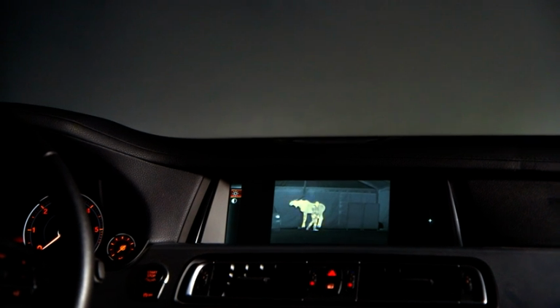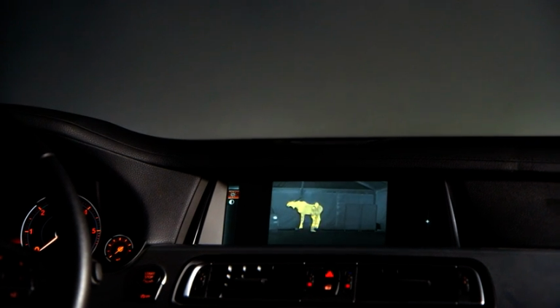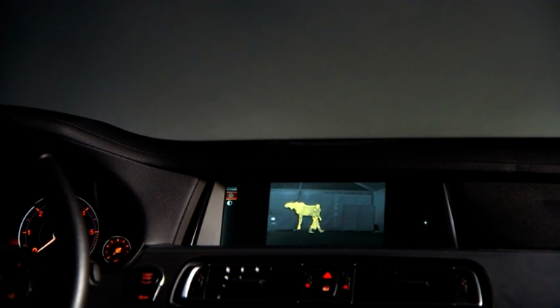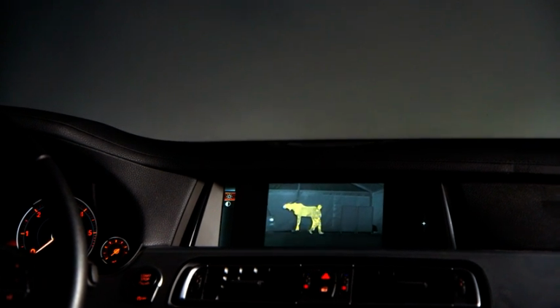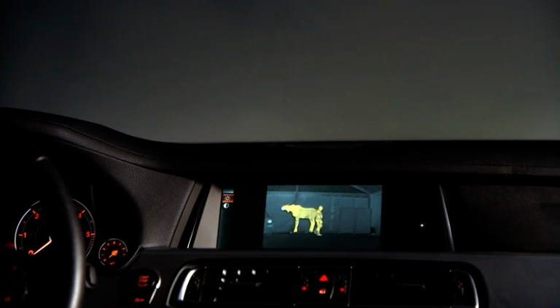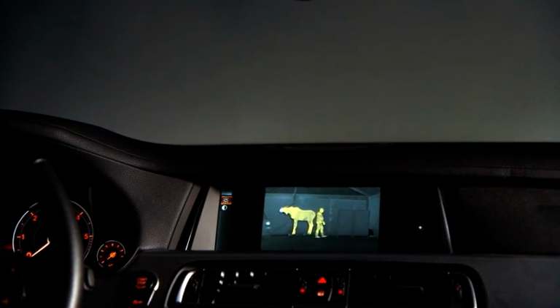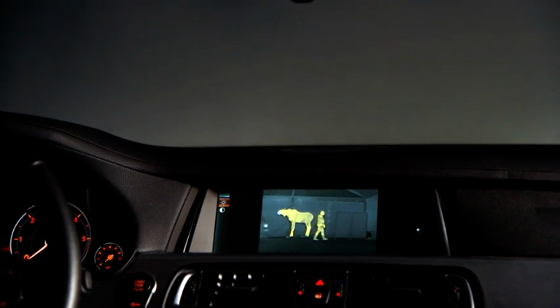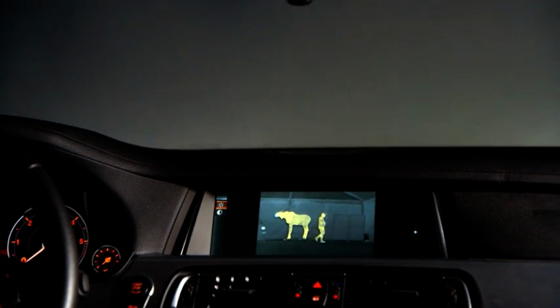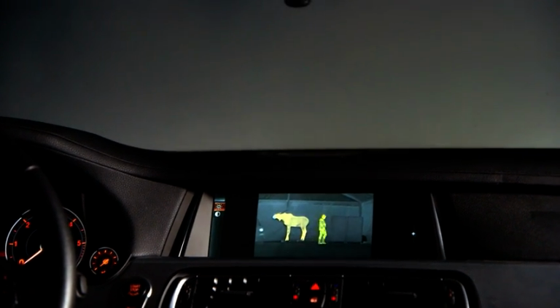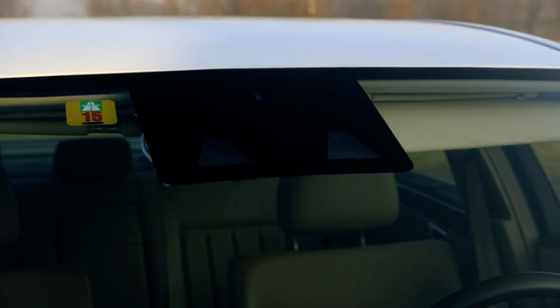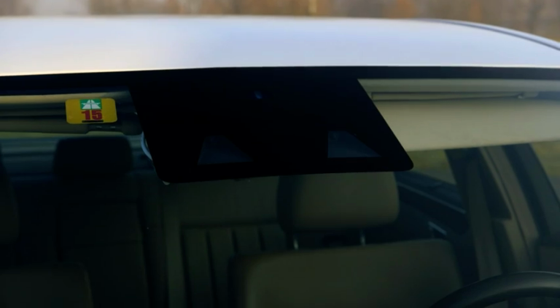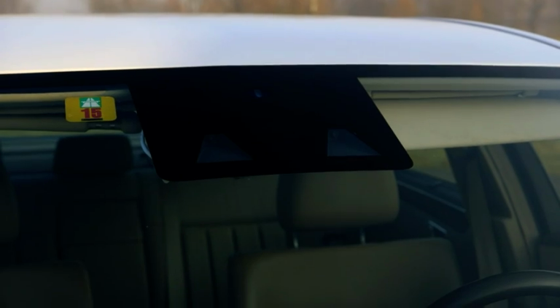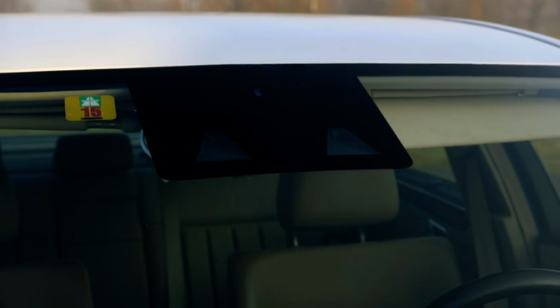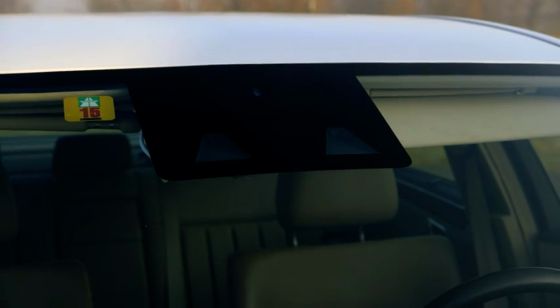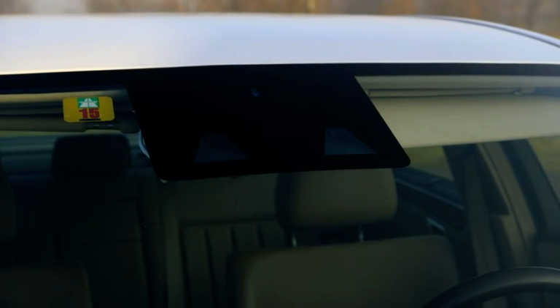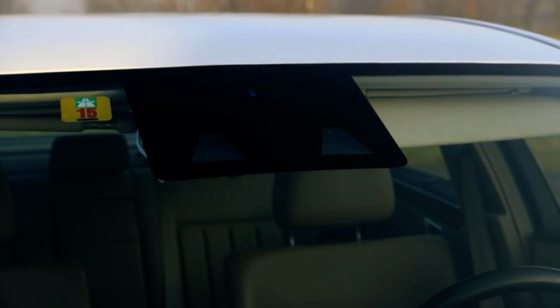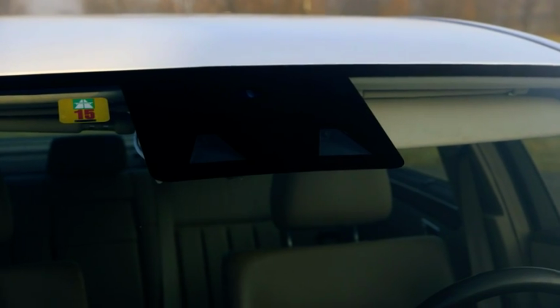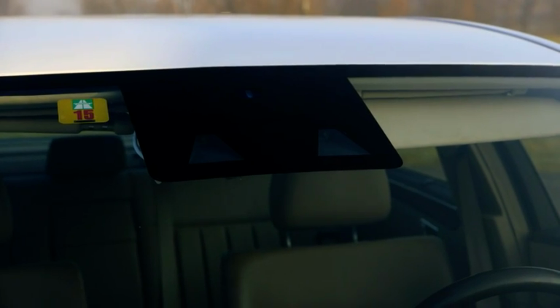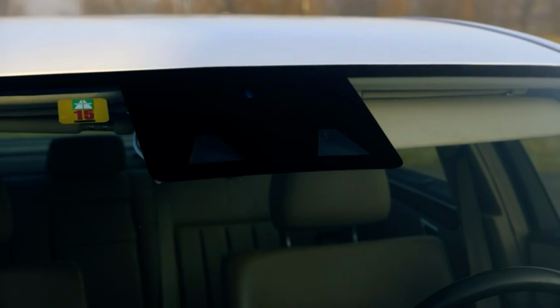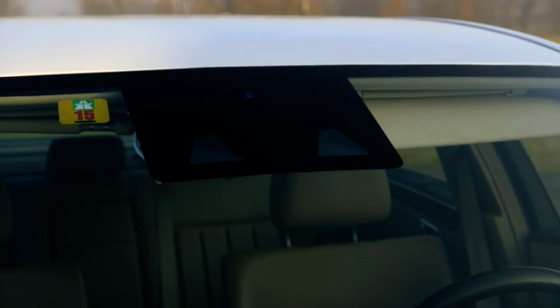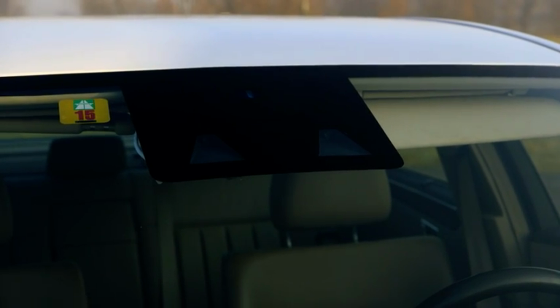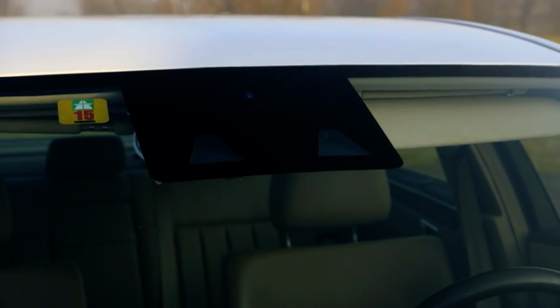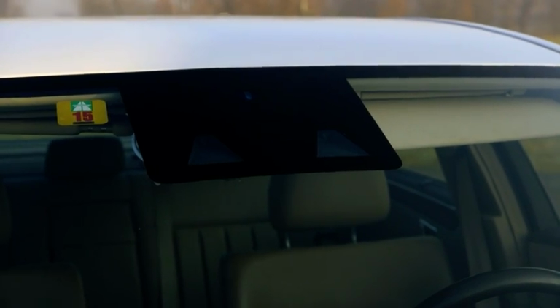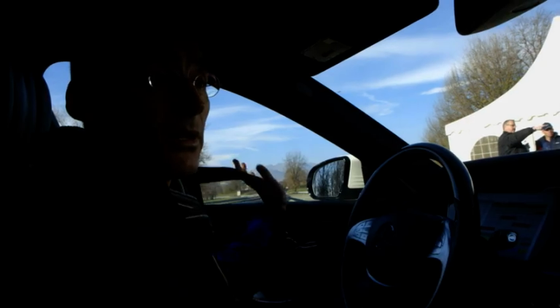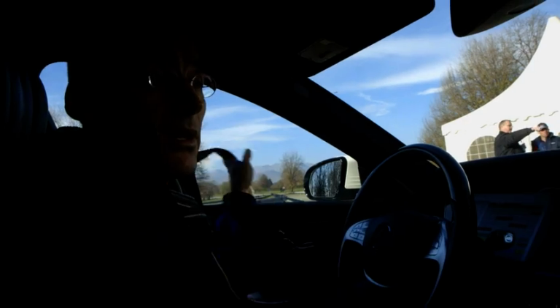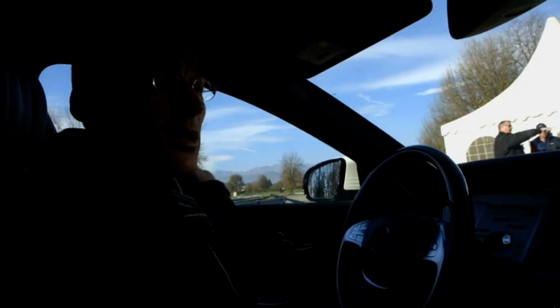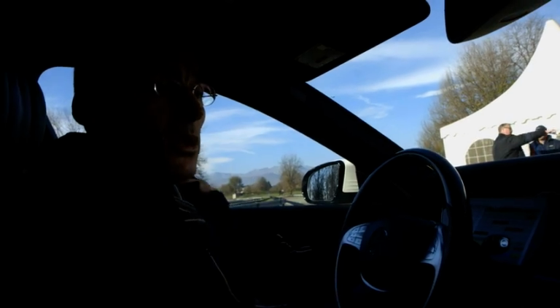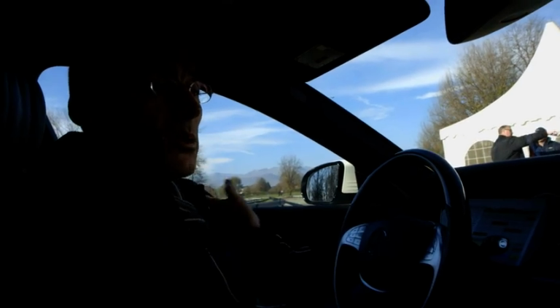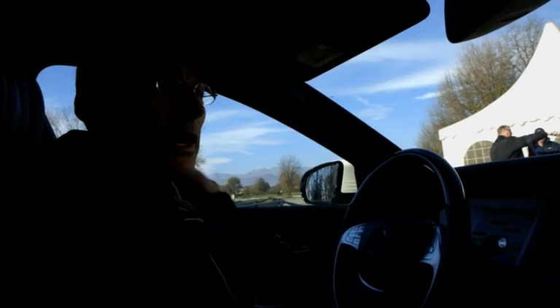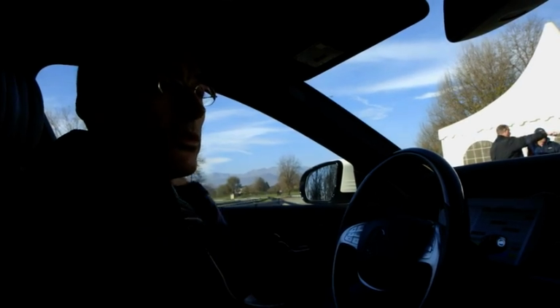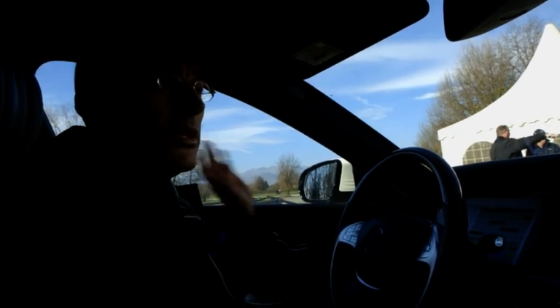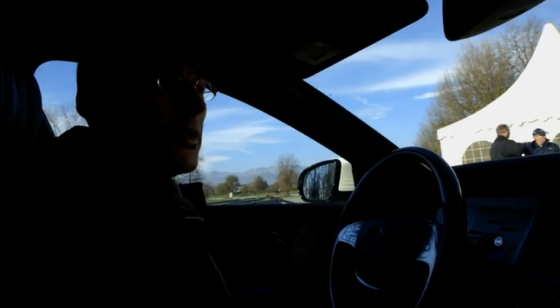There are an amazing amount of brains in a car like this. It's very, very complex in terms of the computing power that's in here.